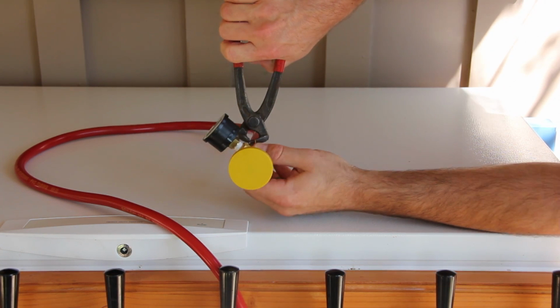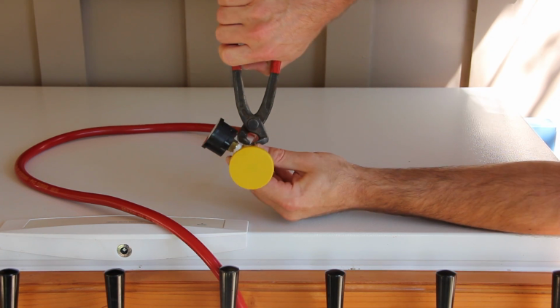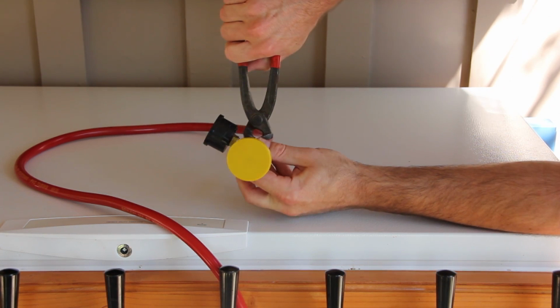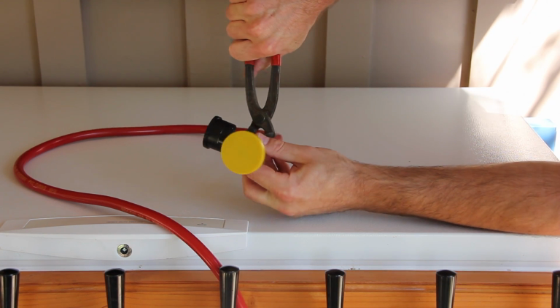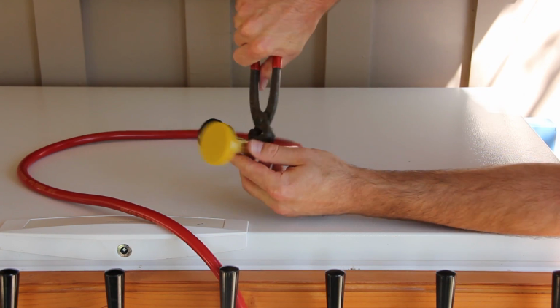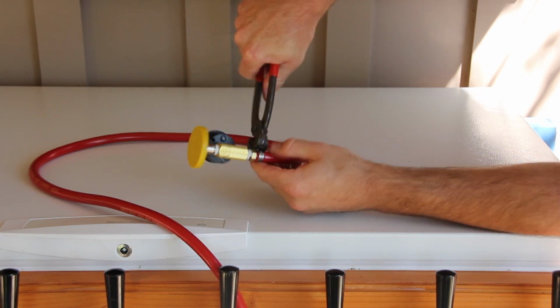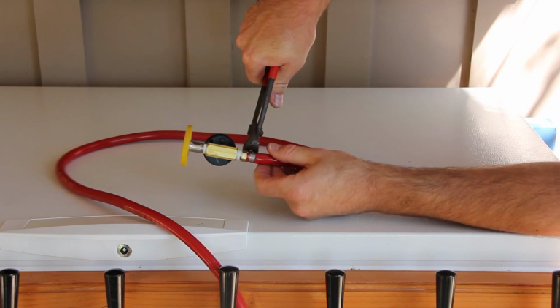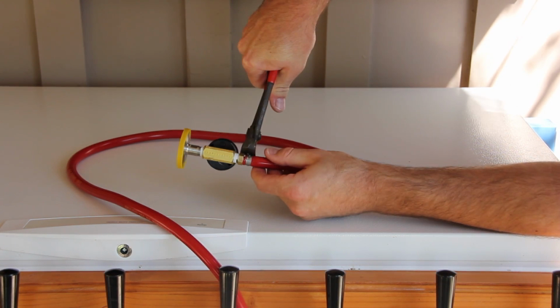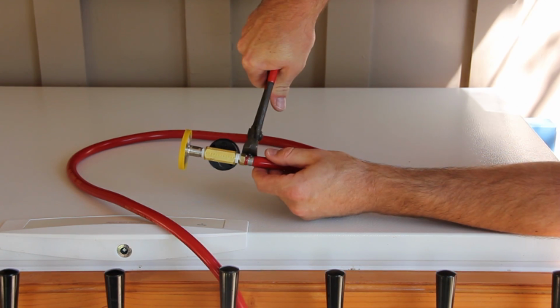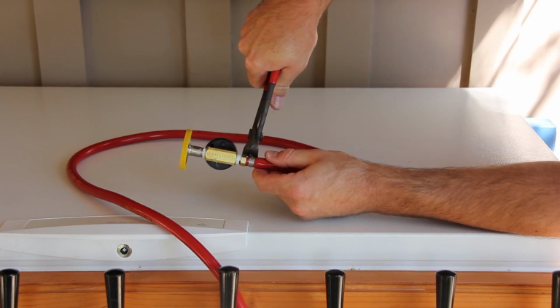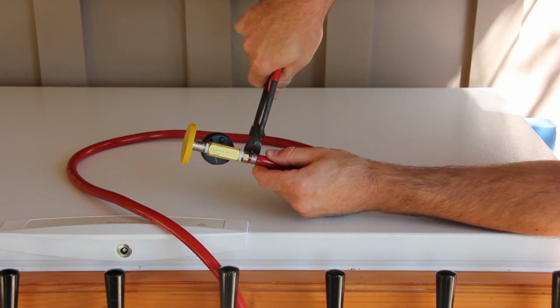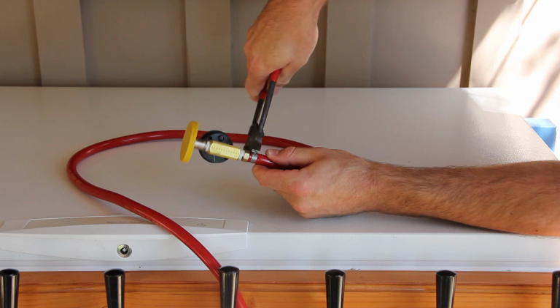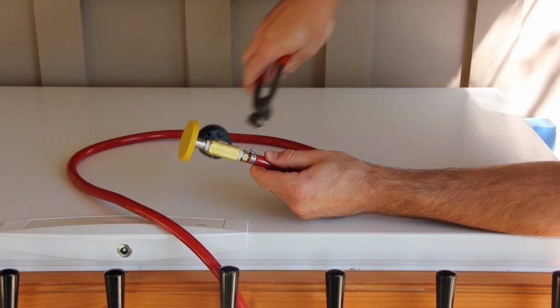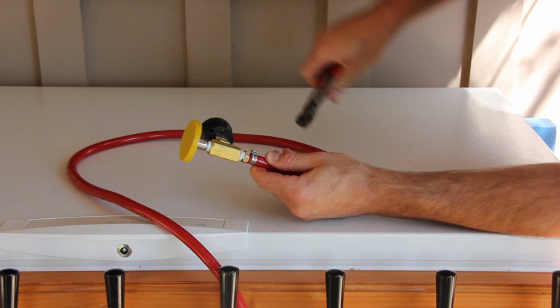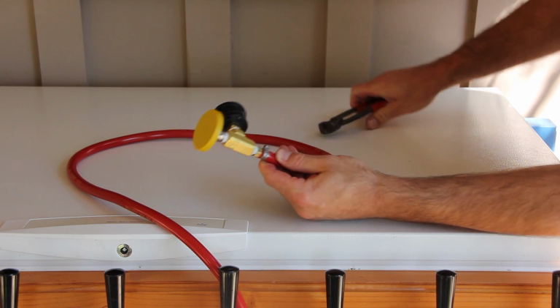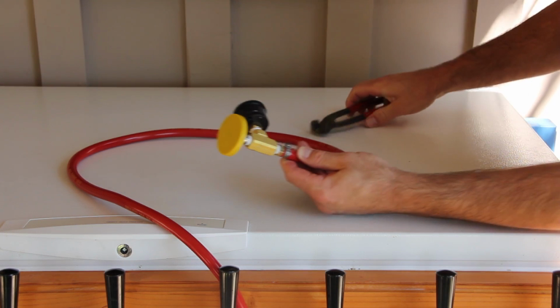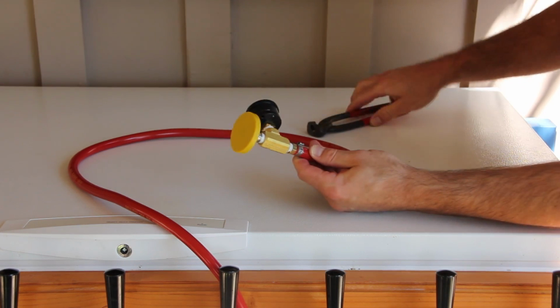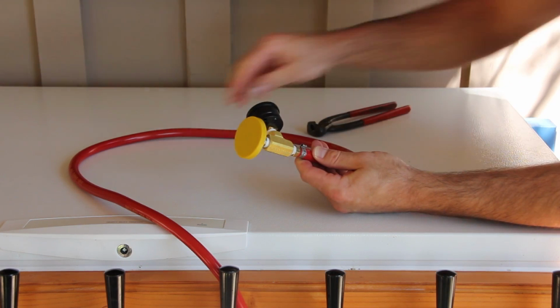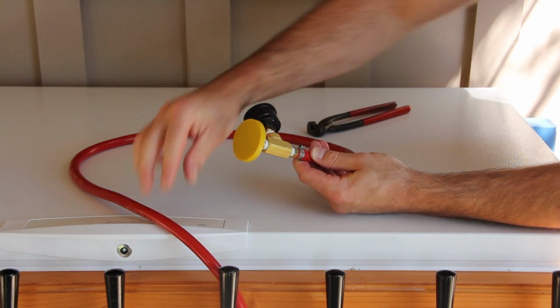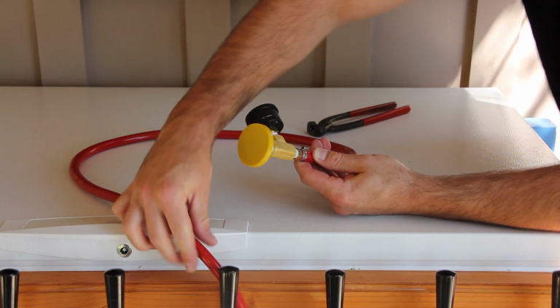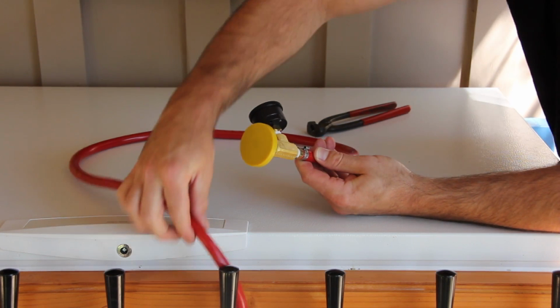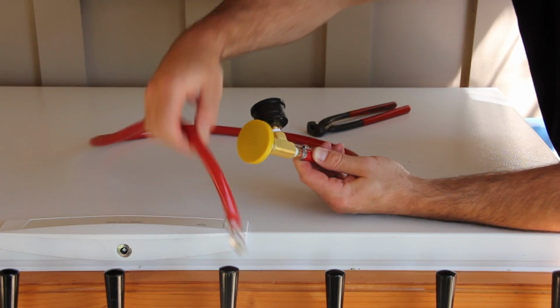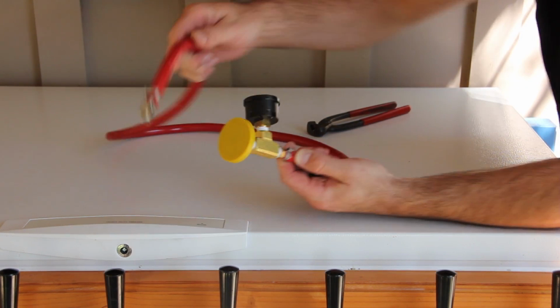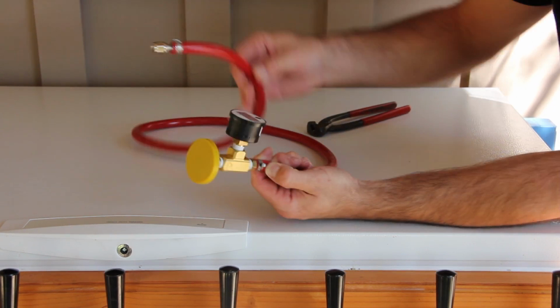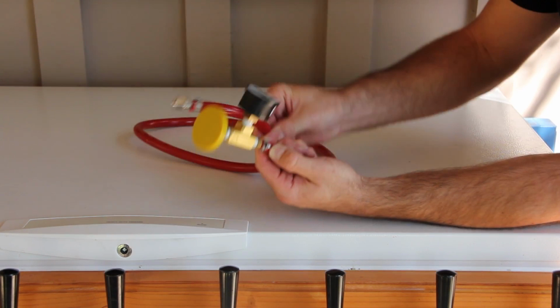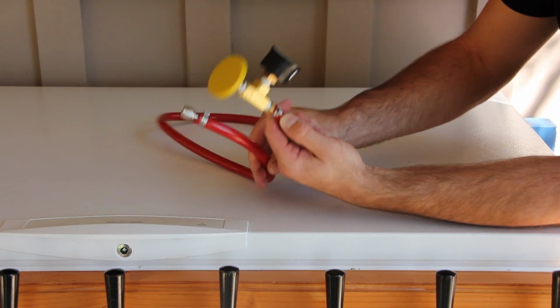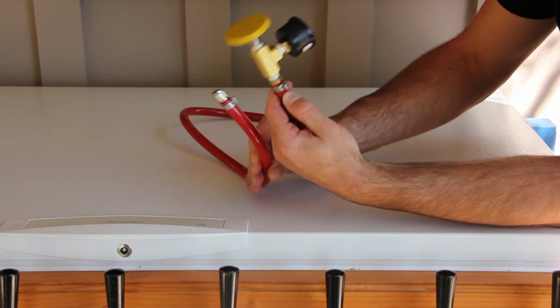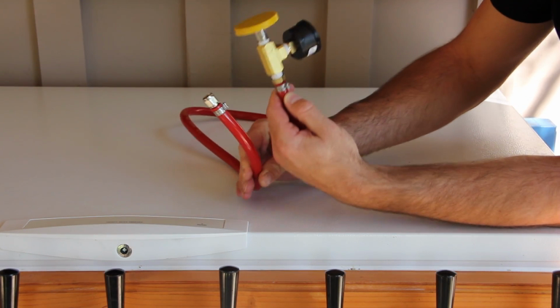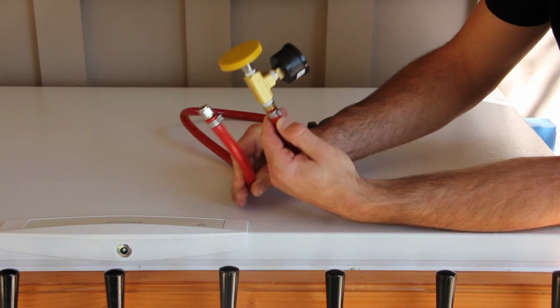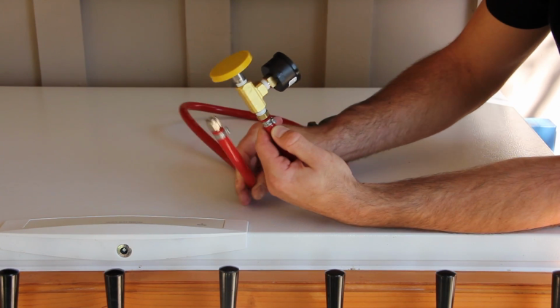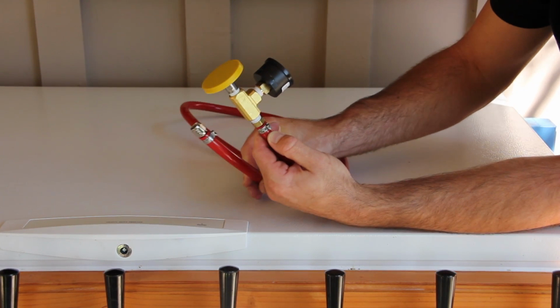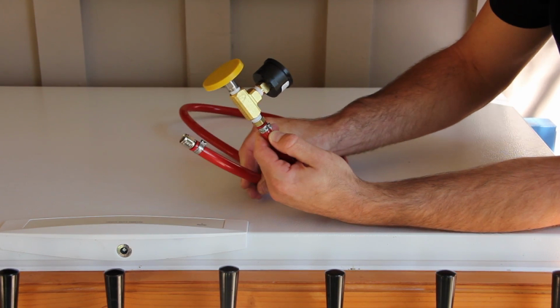This completes the build of our low pressure beer pushing system. Next, we'll walk through installing and using it.